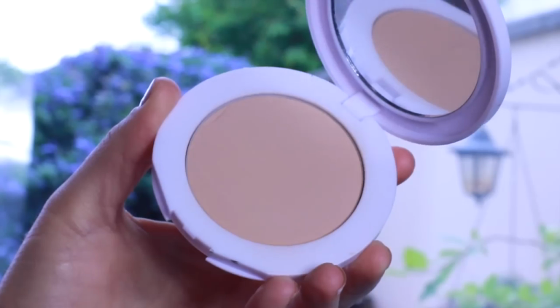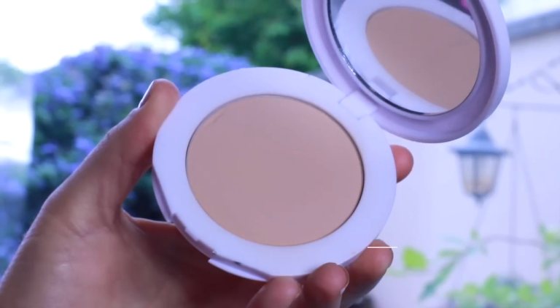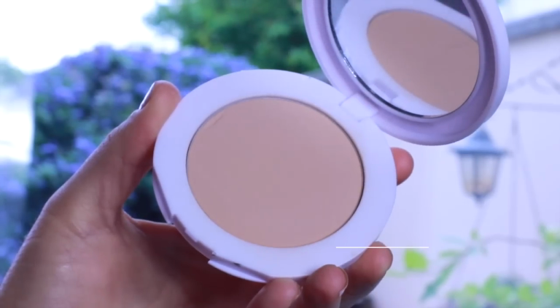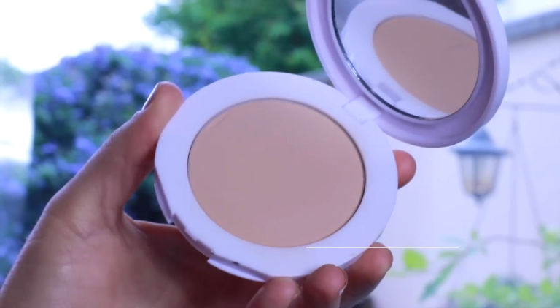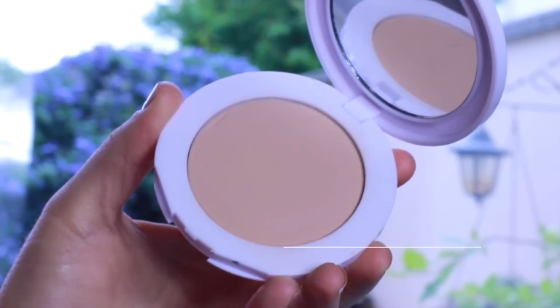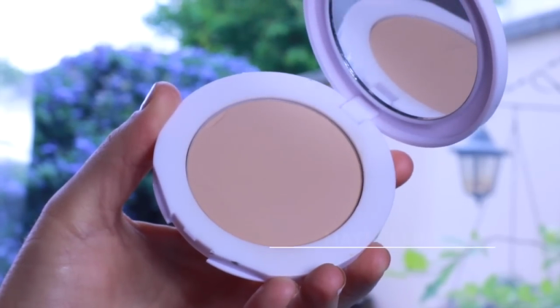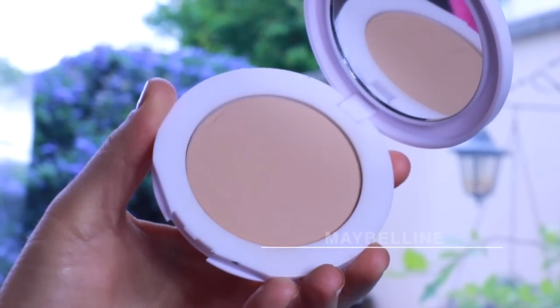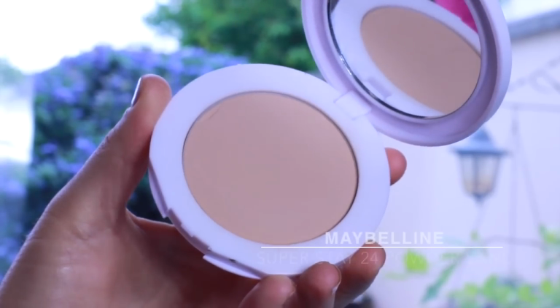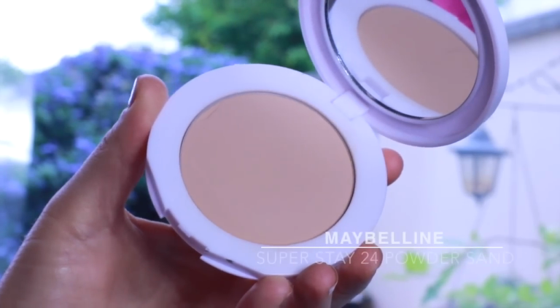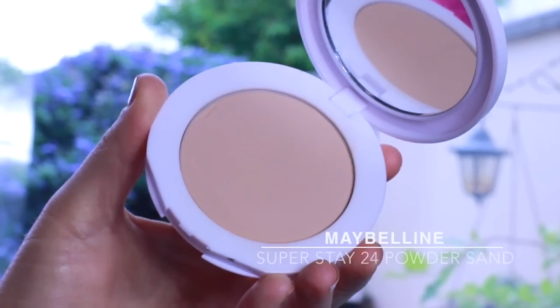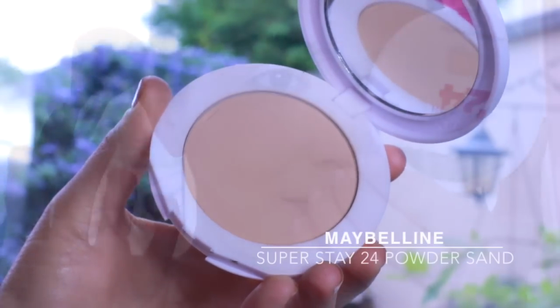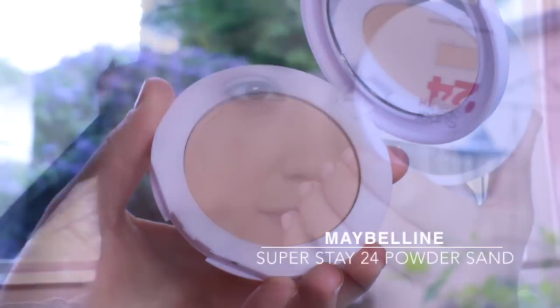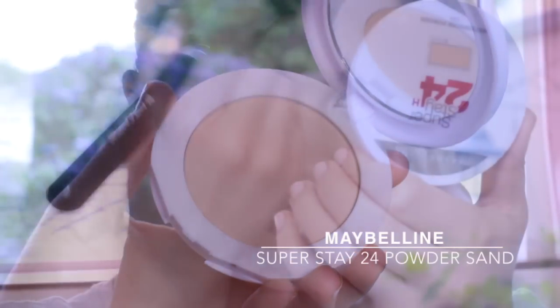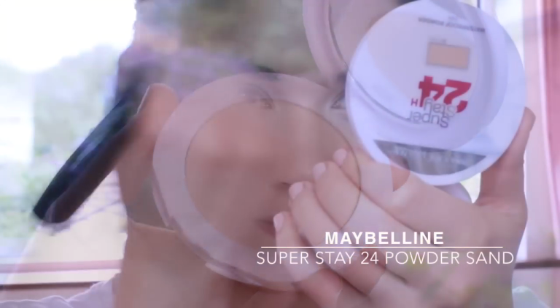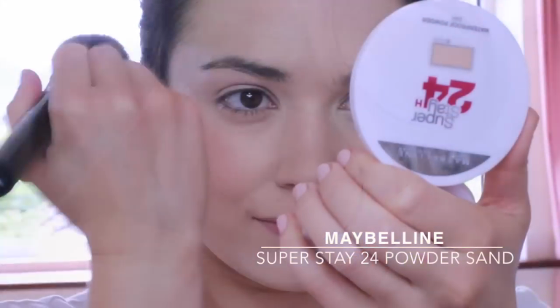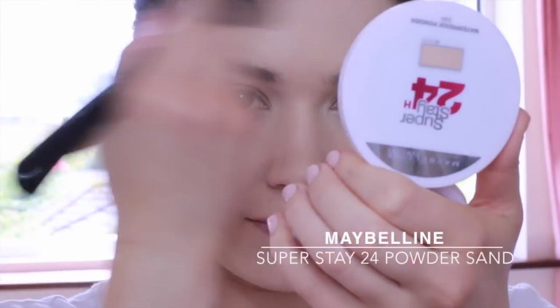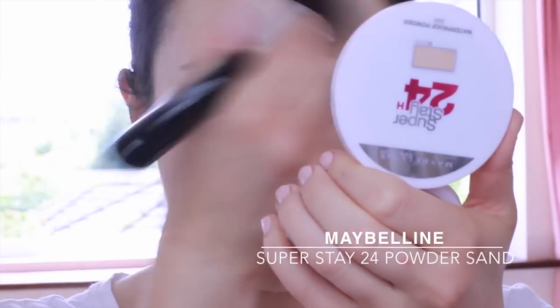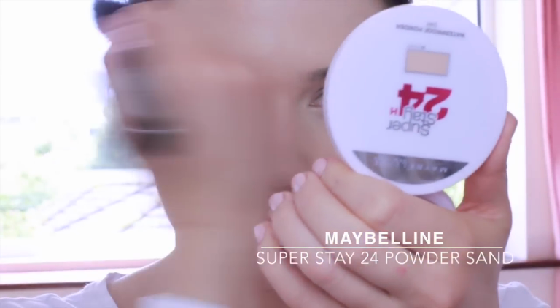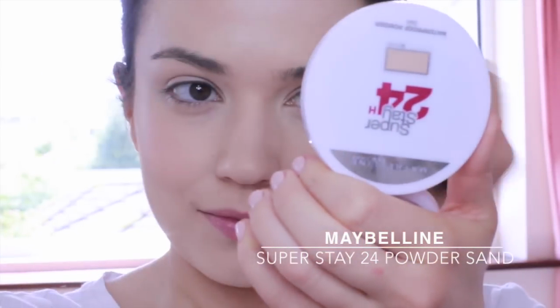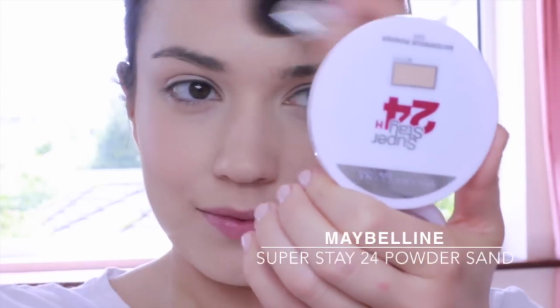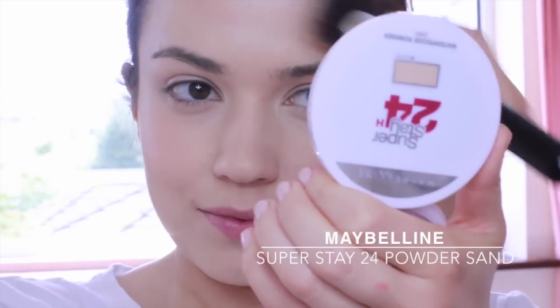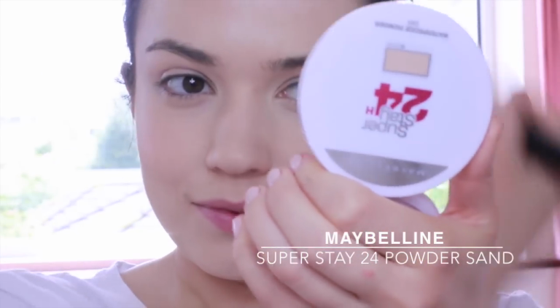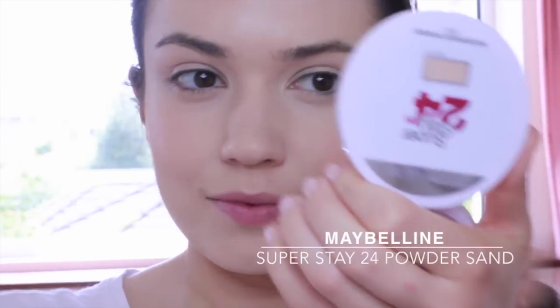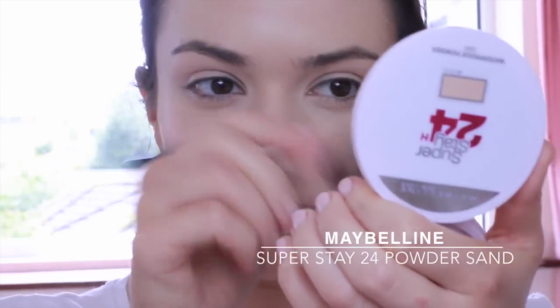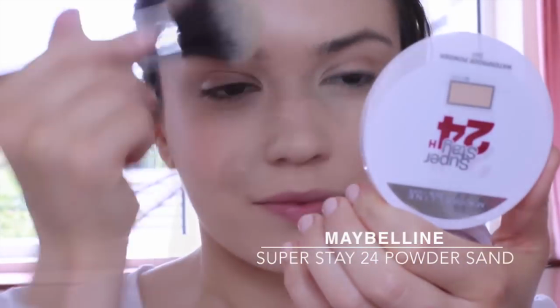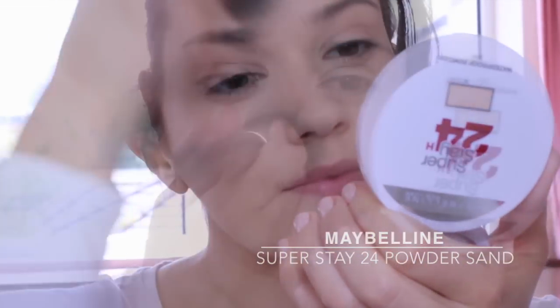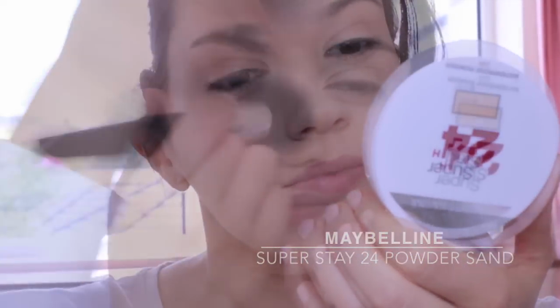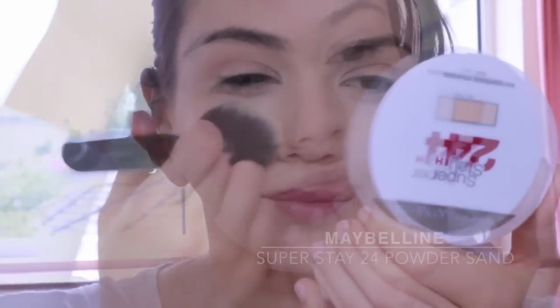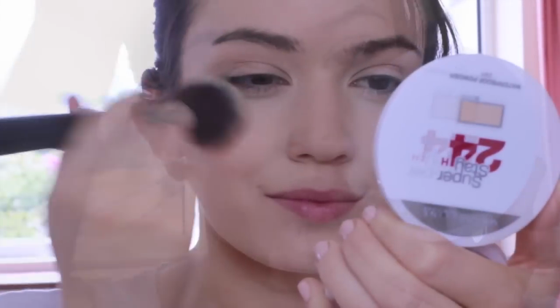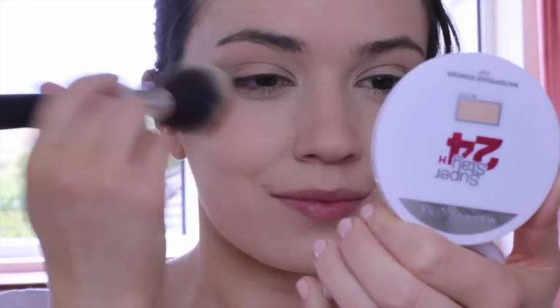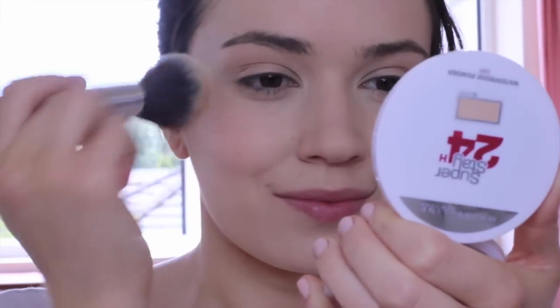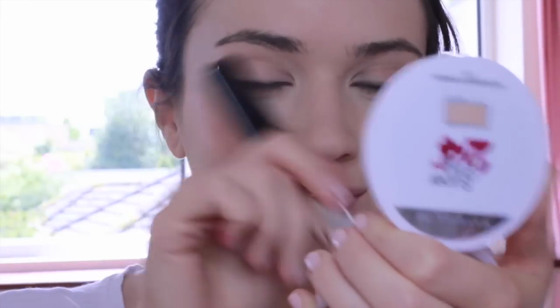Some of you might know that I have a new obsession with this powder. It reduces the look of pores and shine all day long.